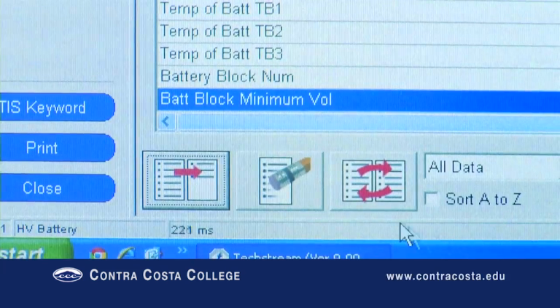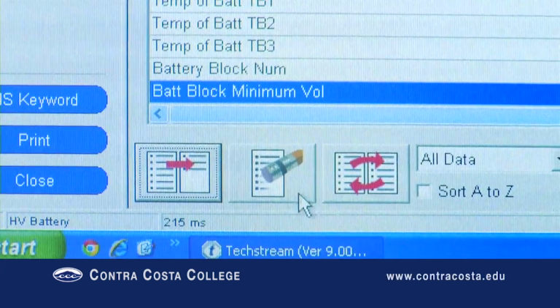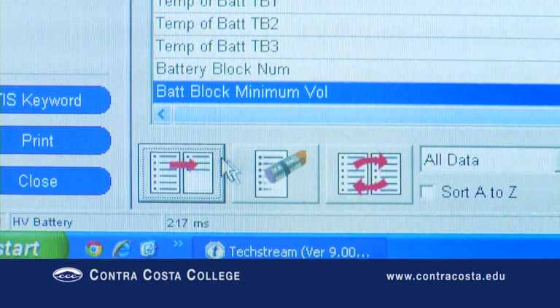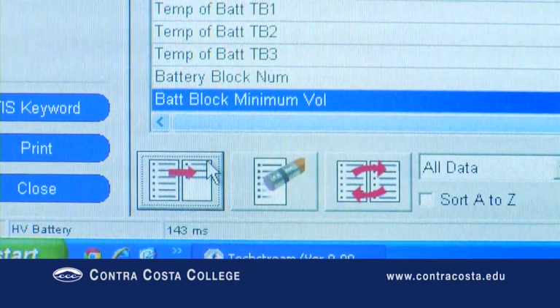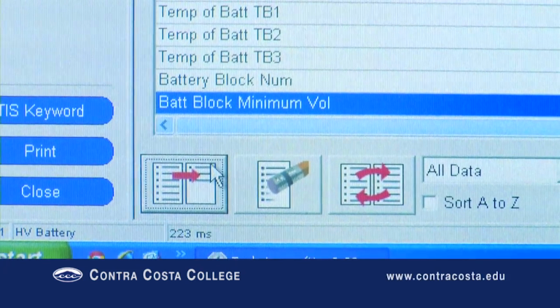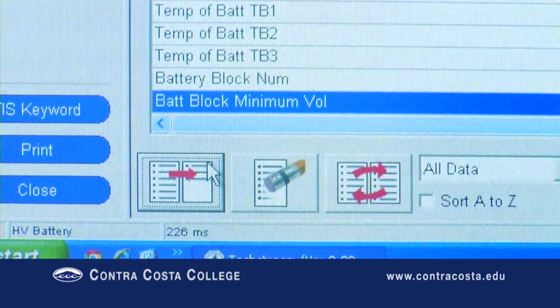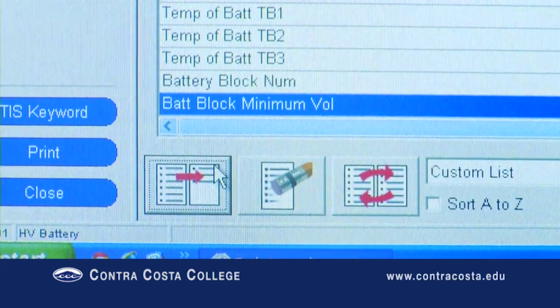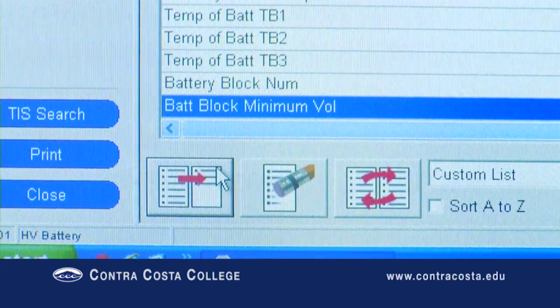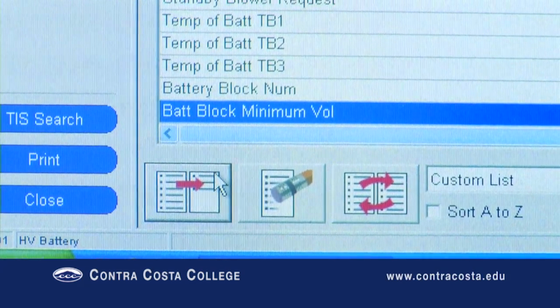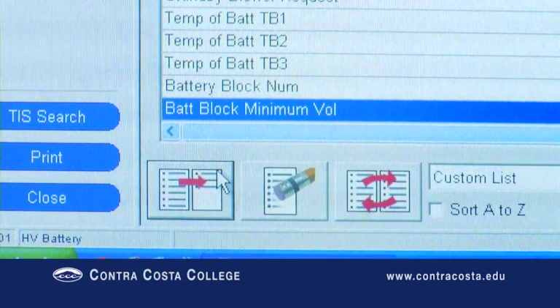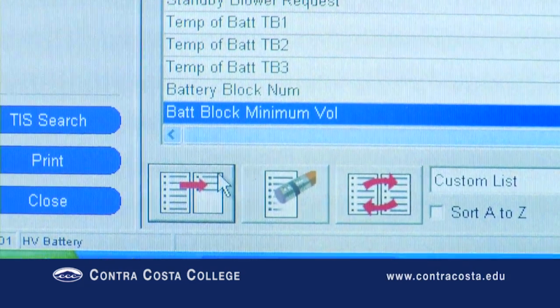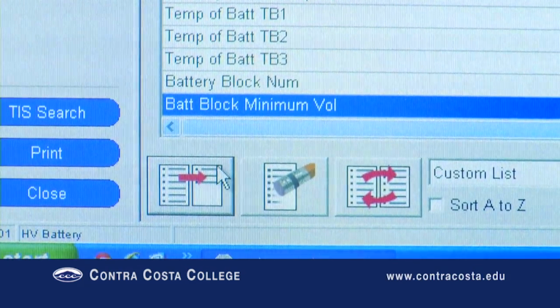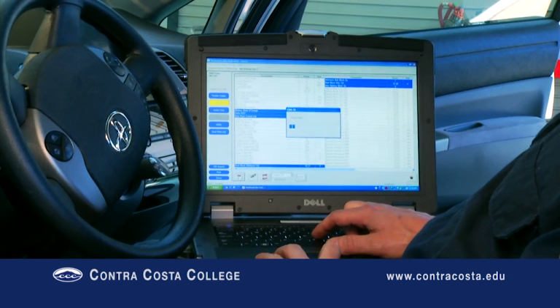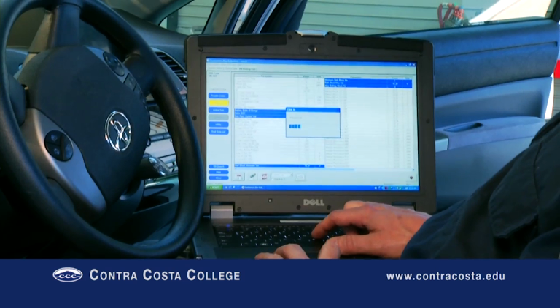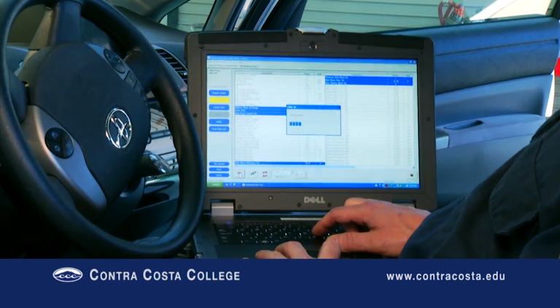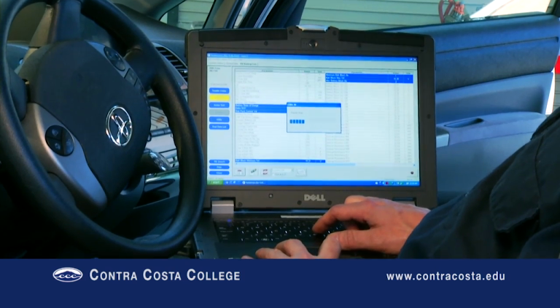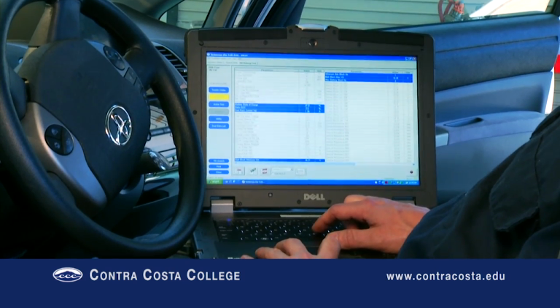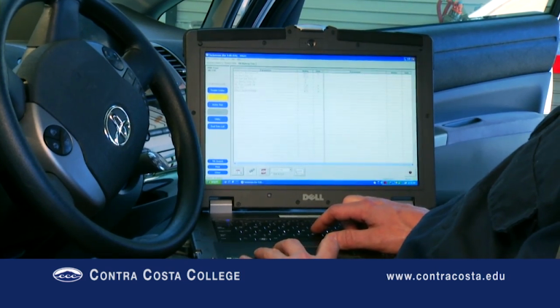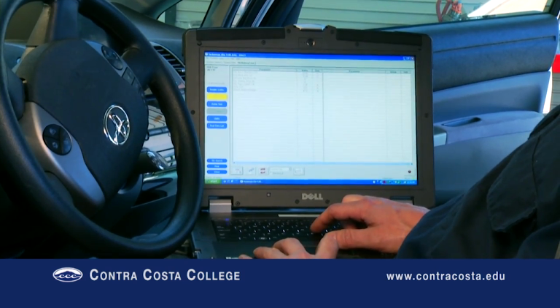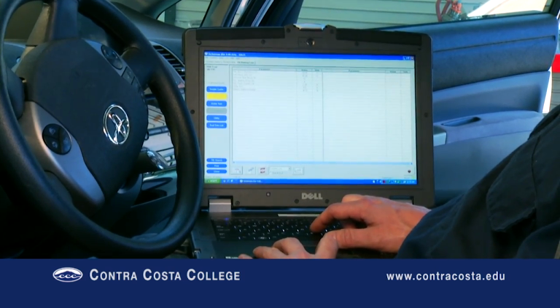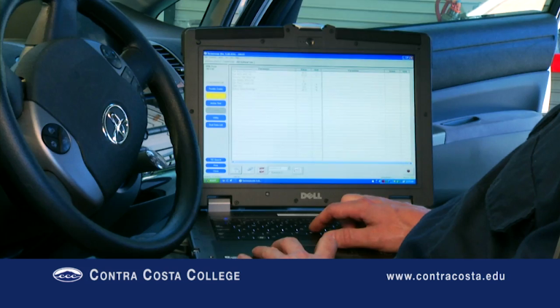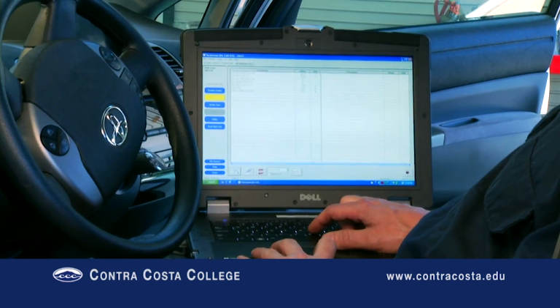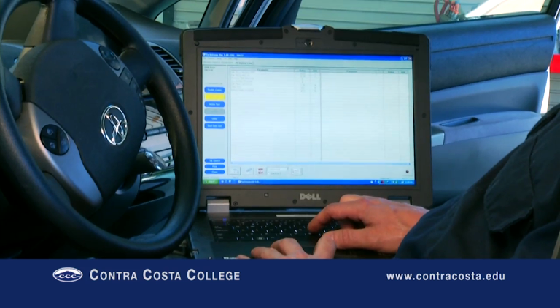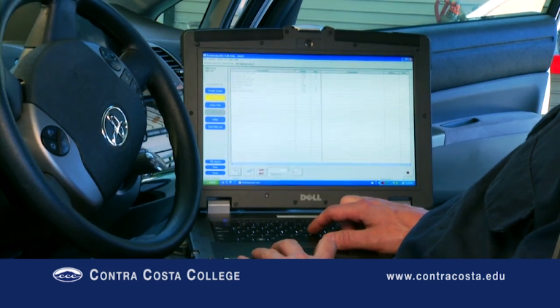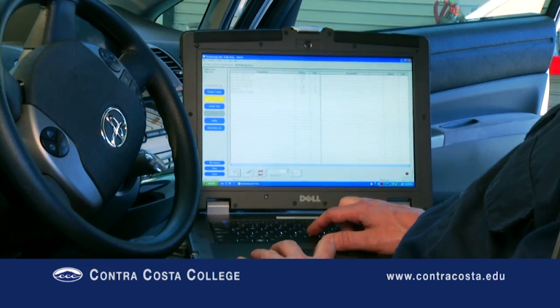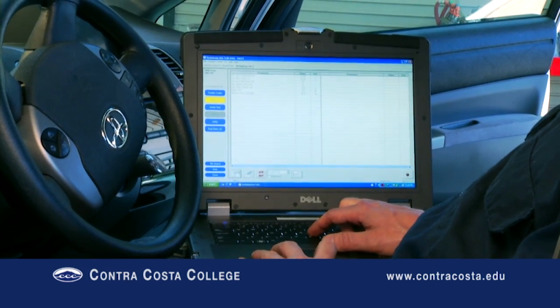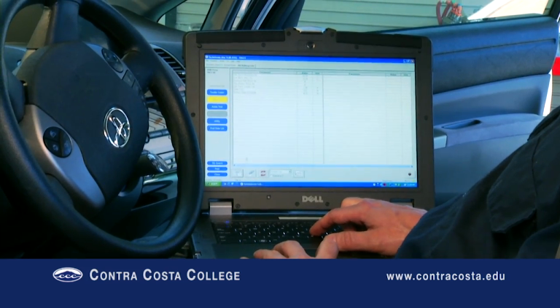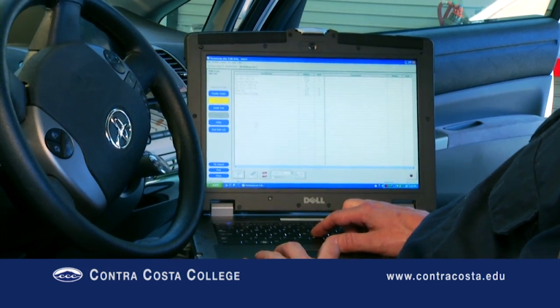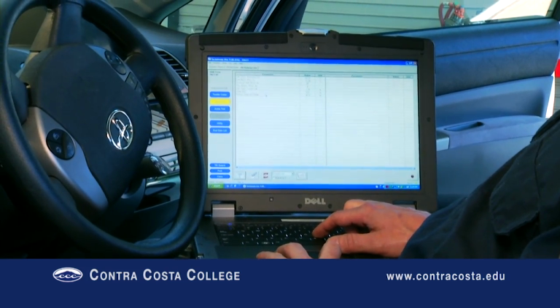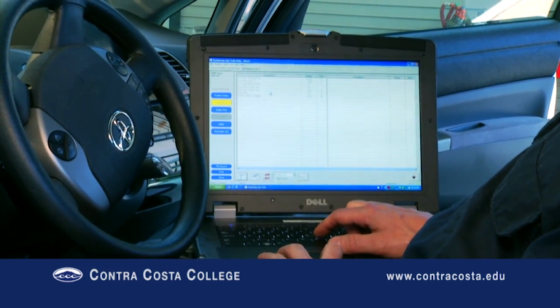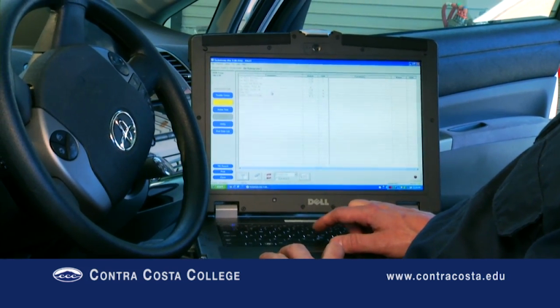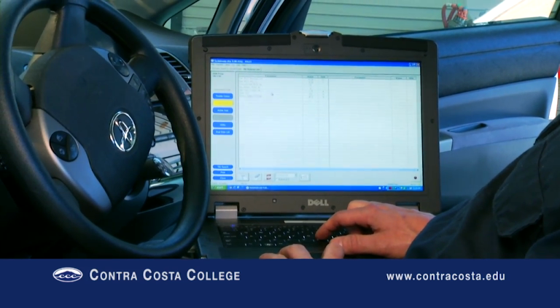Once you've selected the PIDs, reduce the data list to only the PIDs you selected to increase the refresh rate and make it easier to see the relevant PIDs.